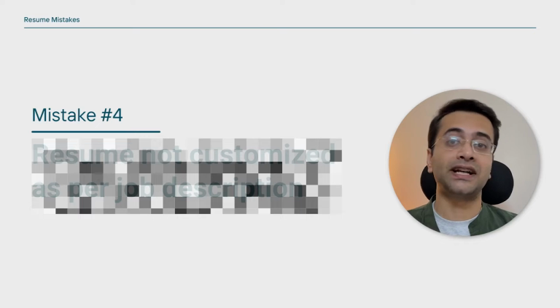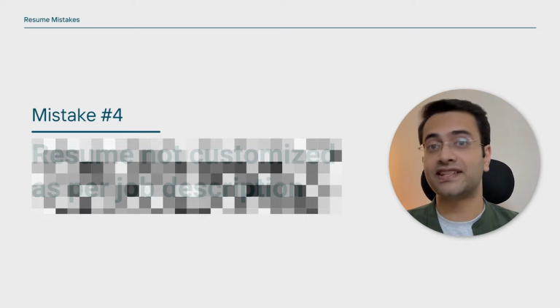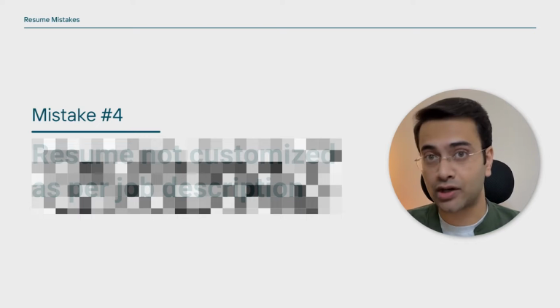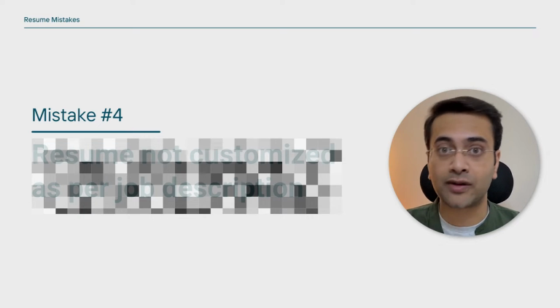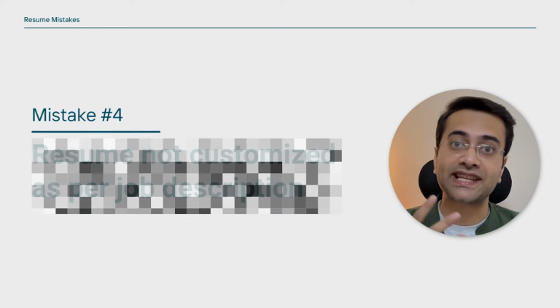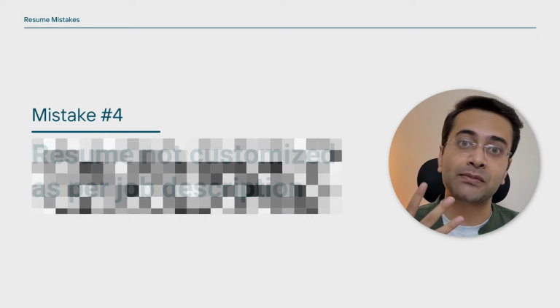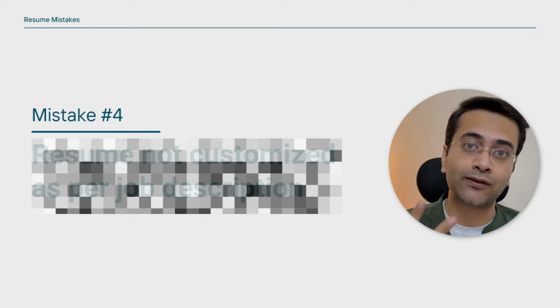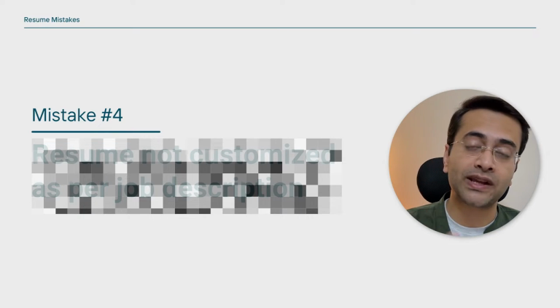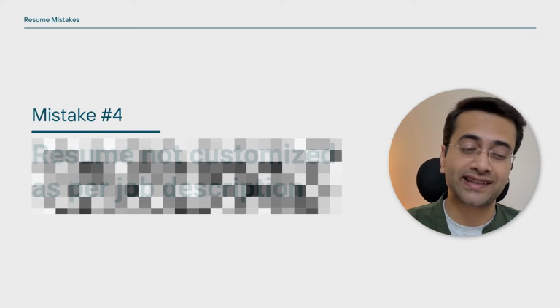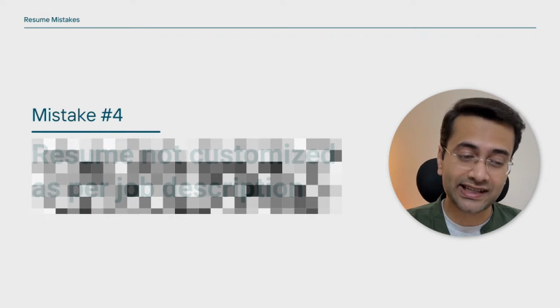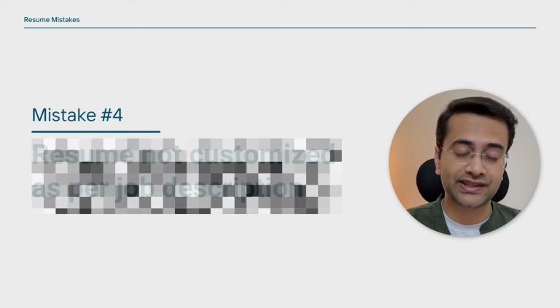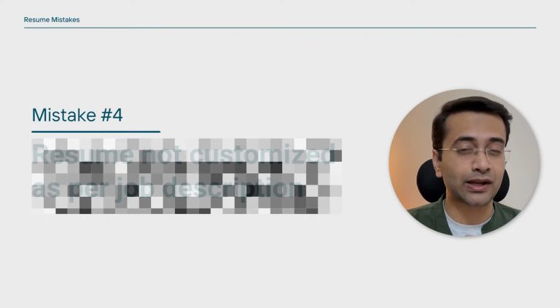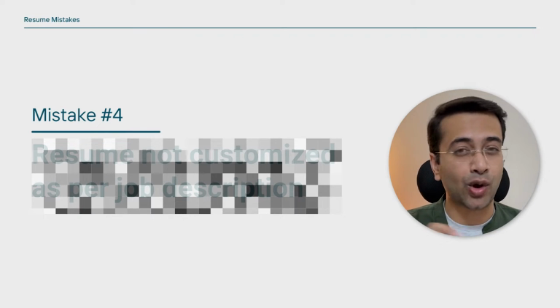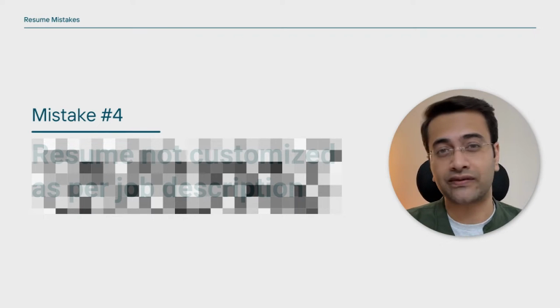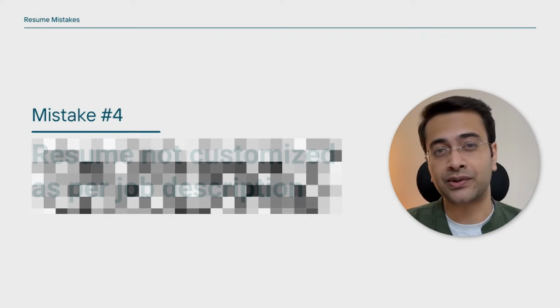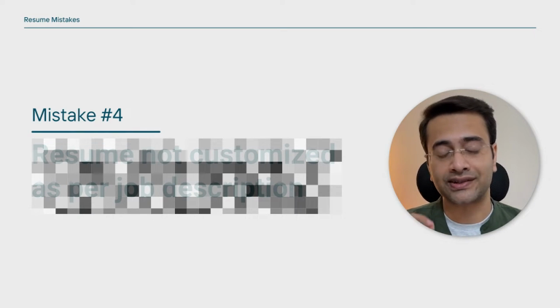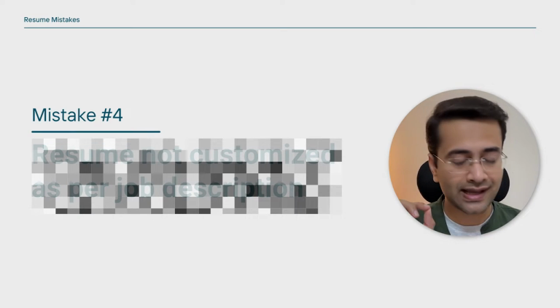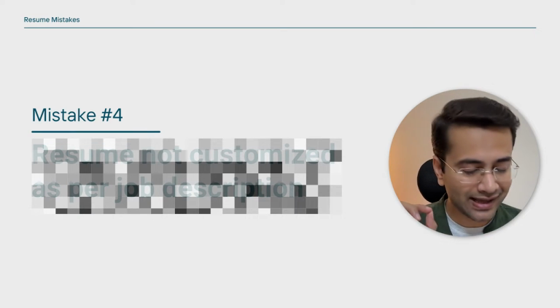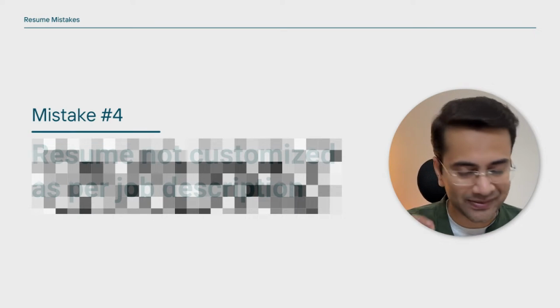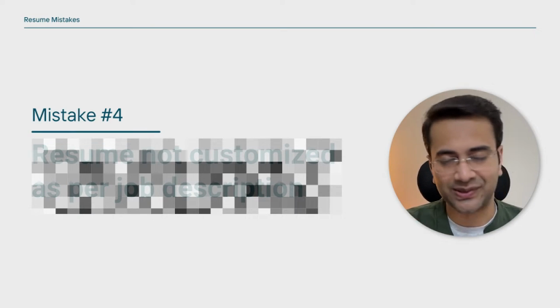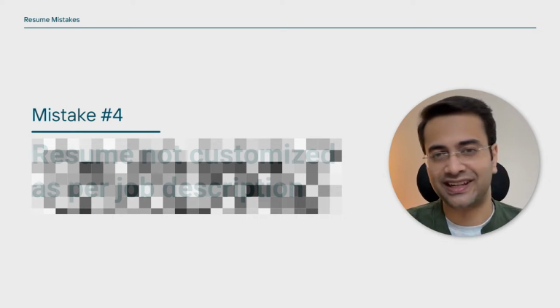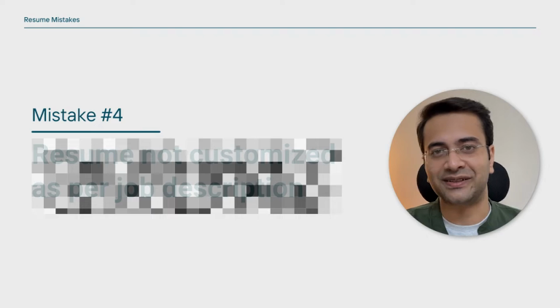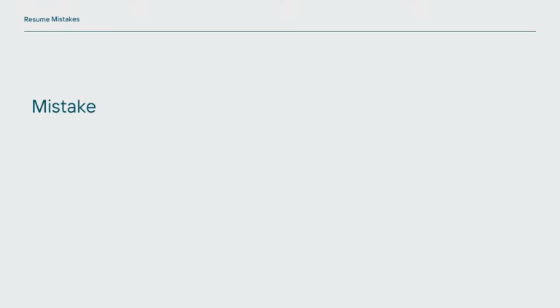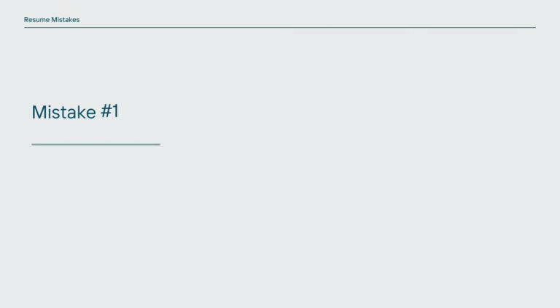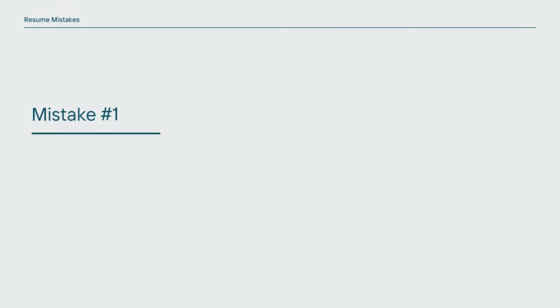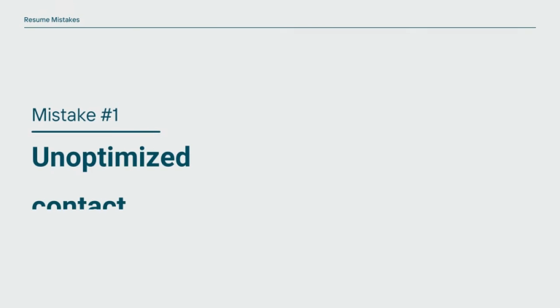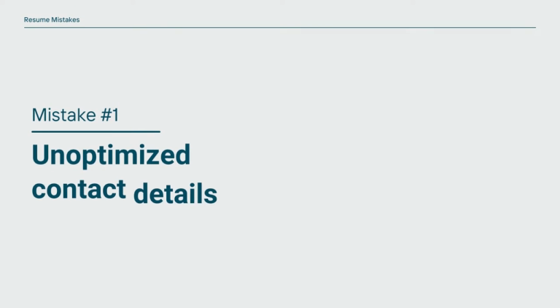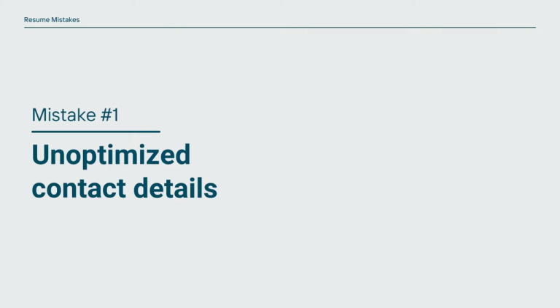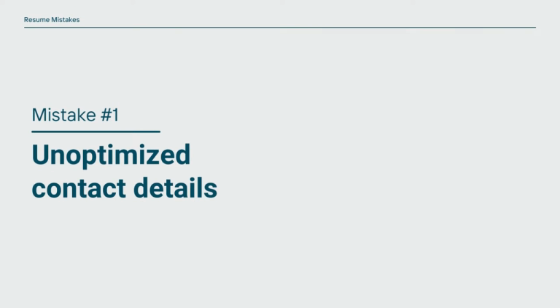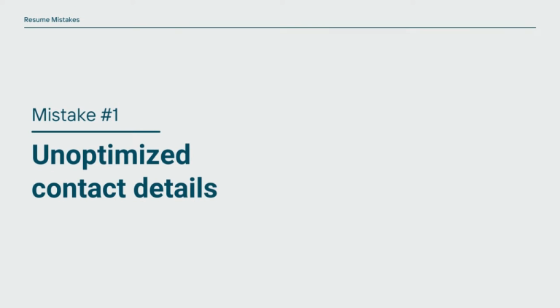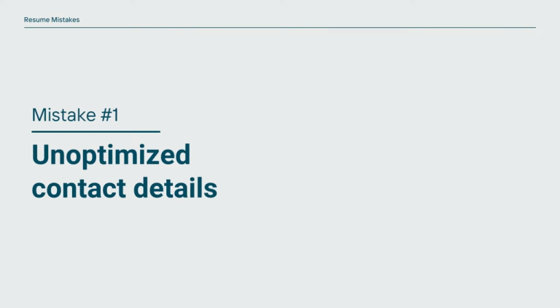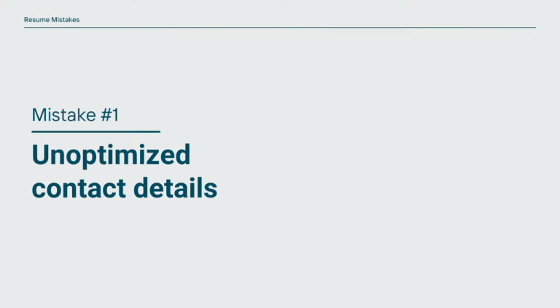In this video I'm going to synthesize all the information so you can avoid all the mistakes that destroy your chances of selection. Stick around for mistake number four, because that is a mistake a lot of recruiters absolutely hate. Mistake number one: unoptimized contact details.